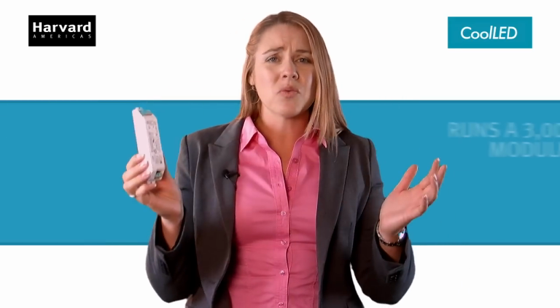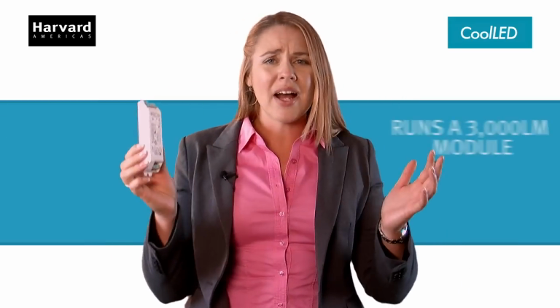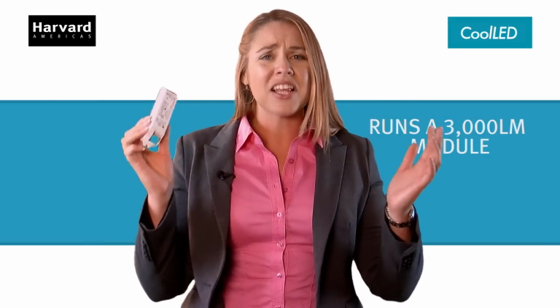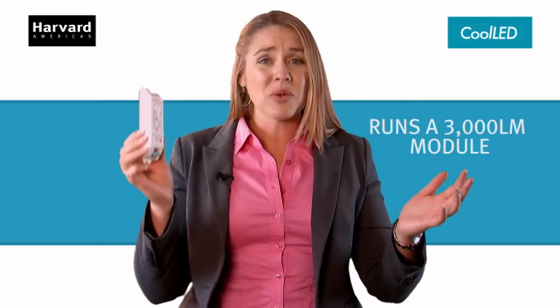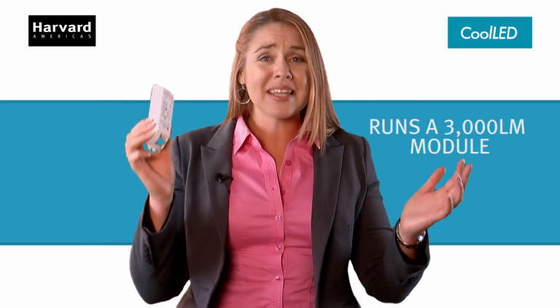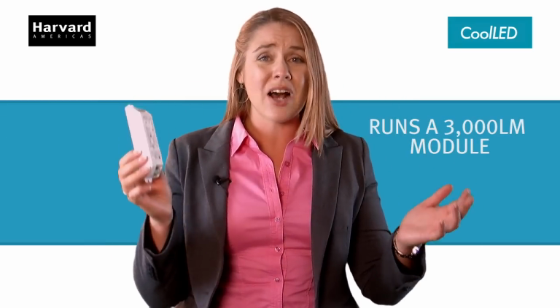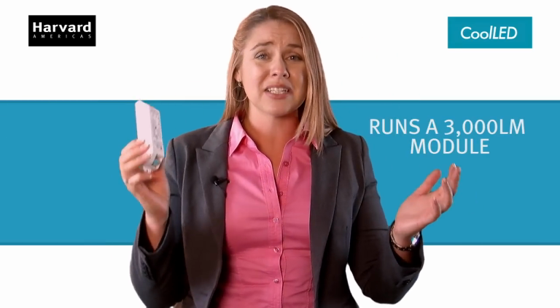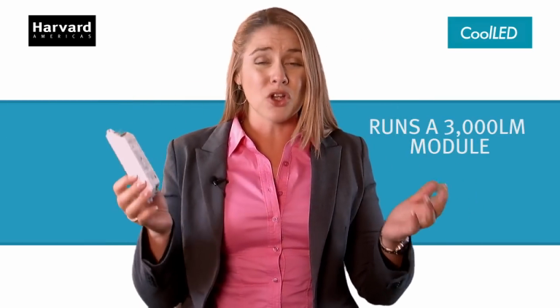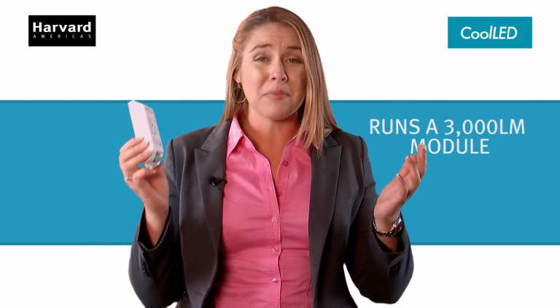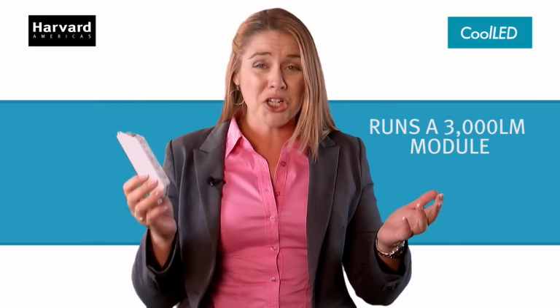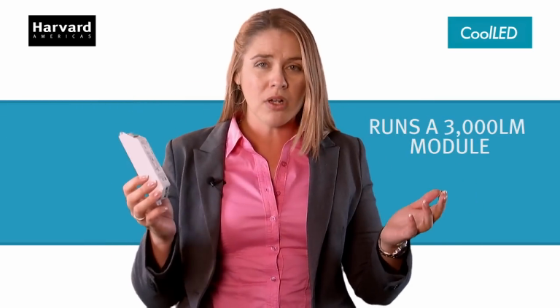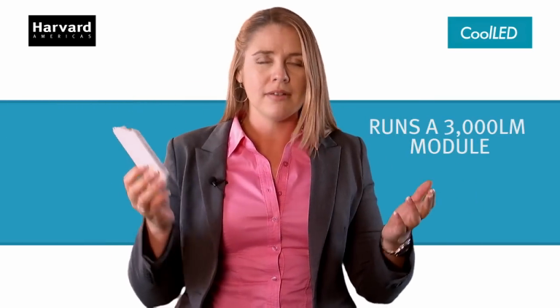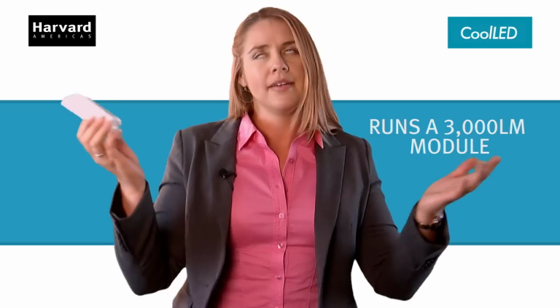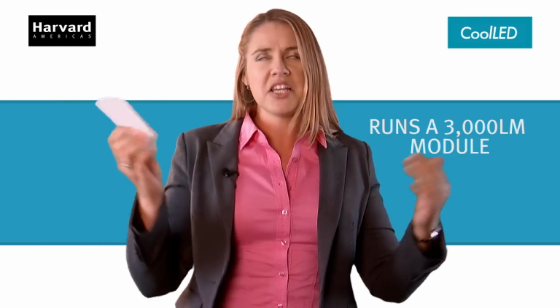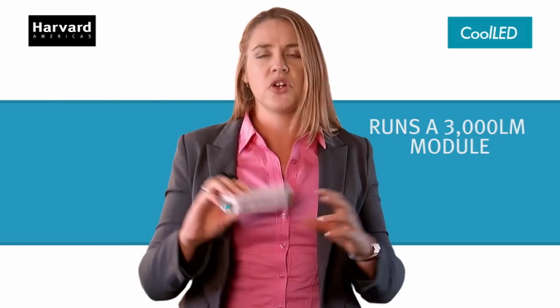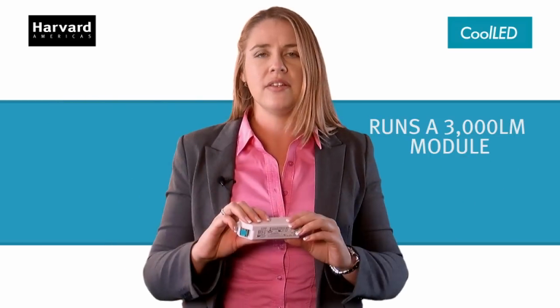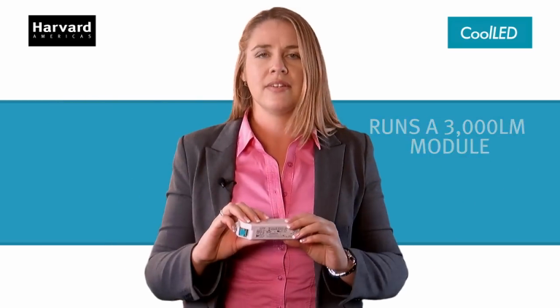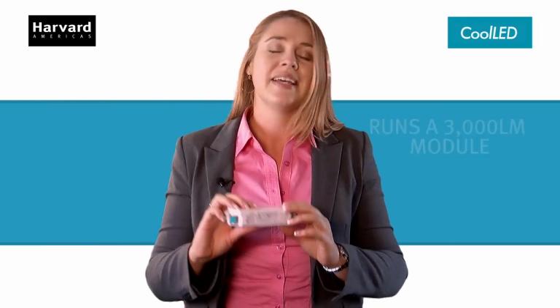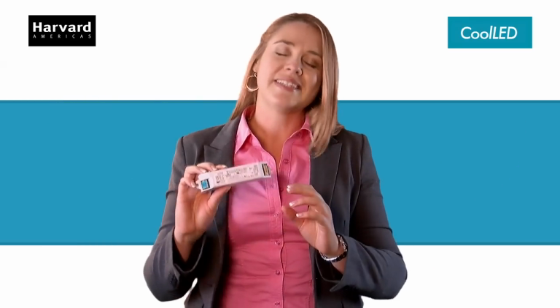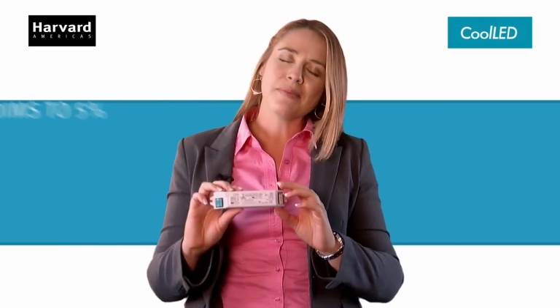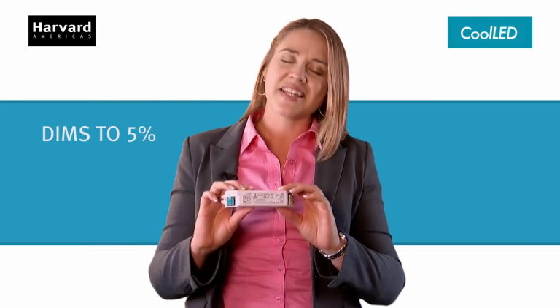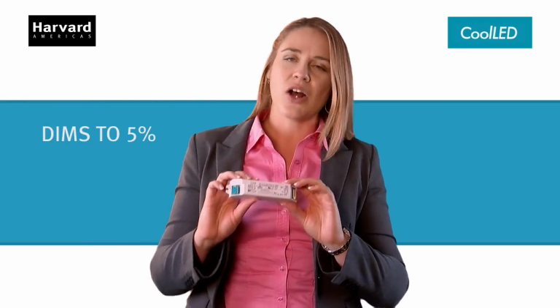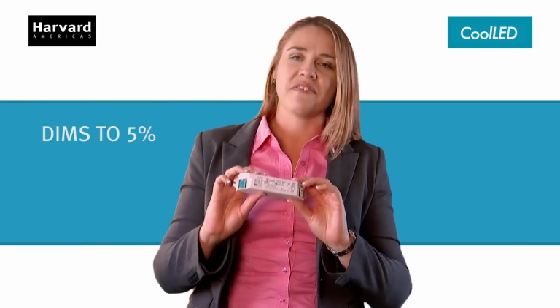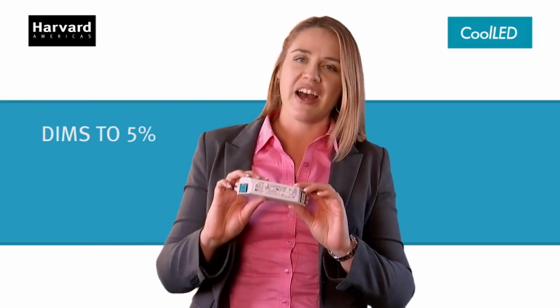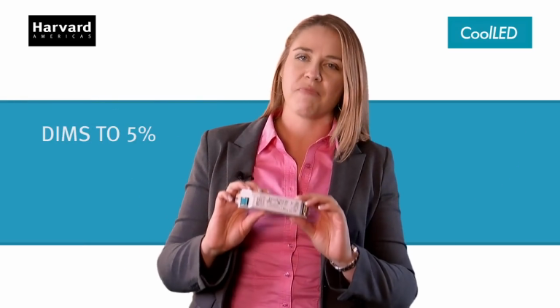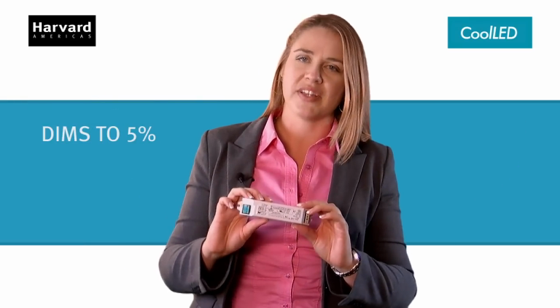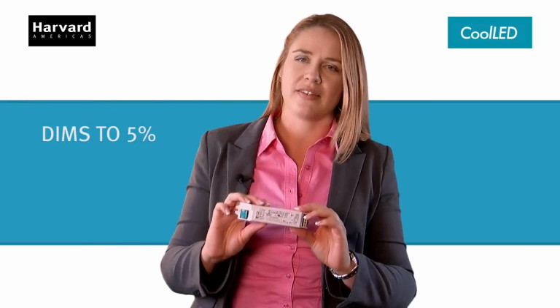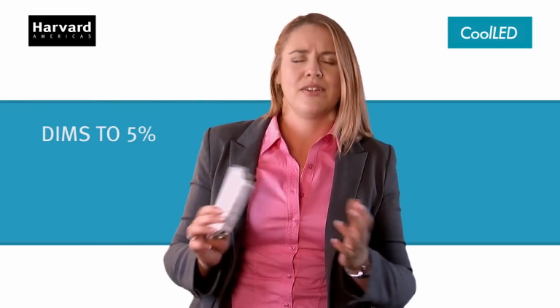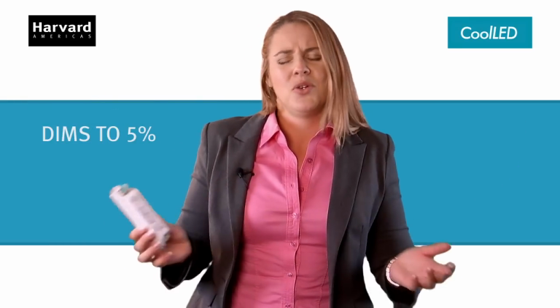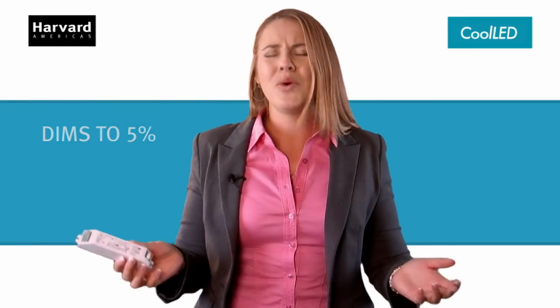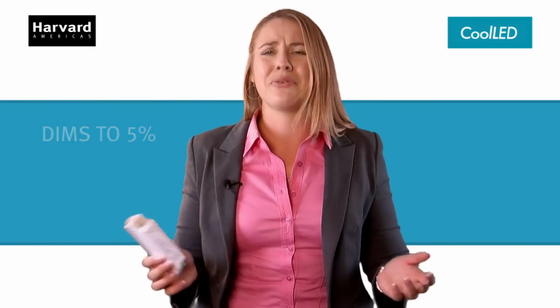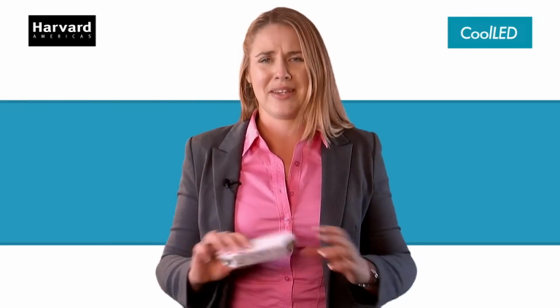Can run a 3,000 lumen module? Included. DIMS down to 5%. What do you think?